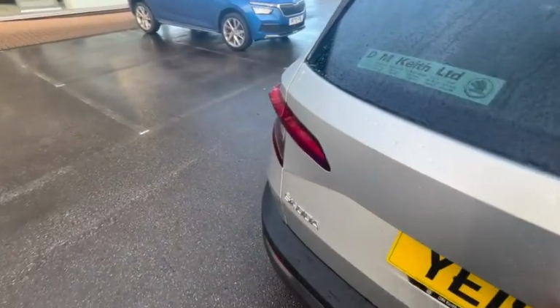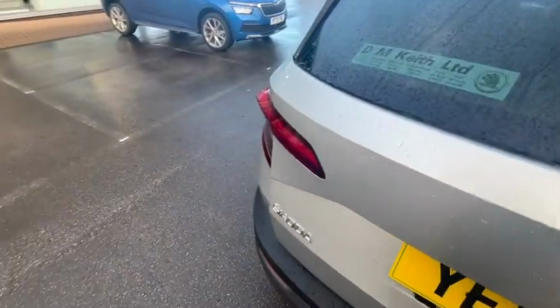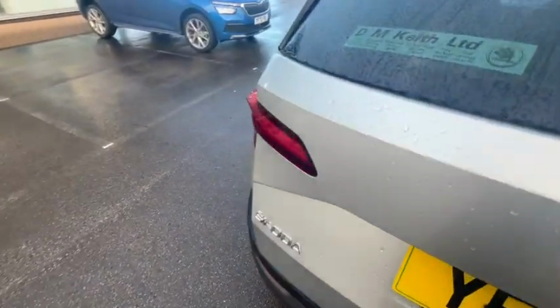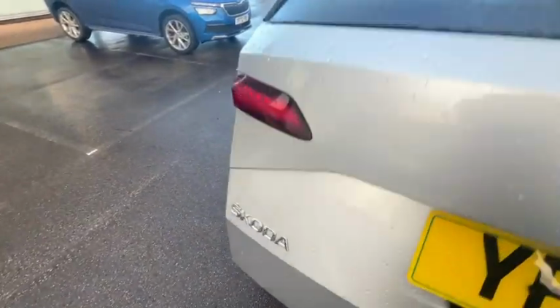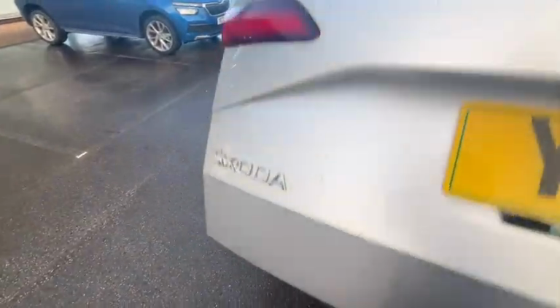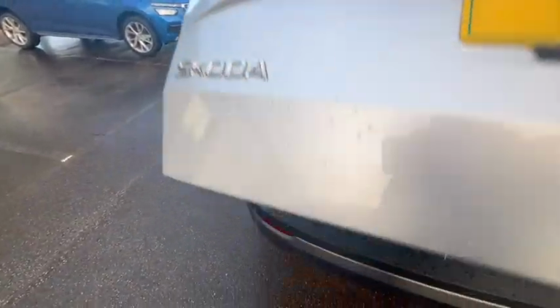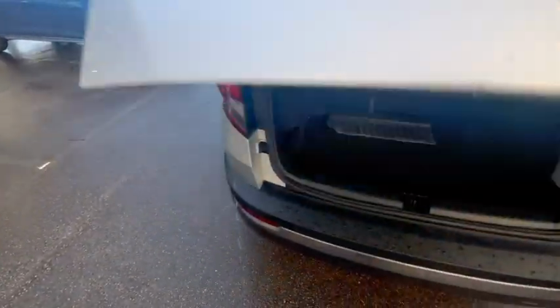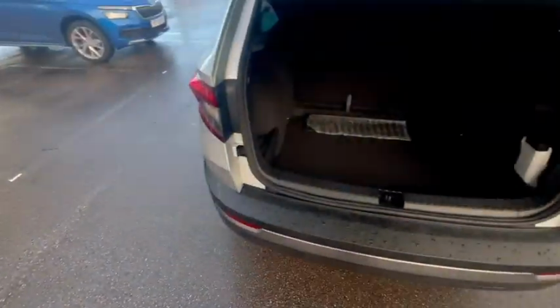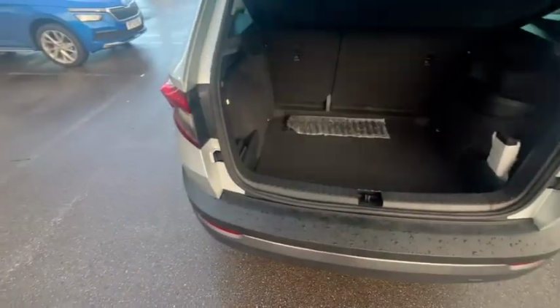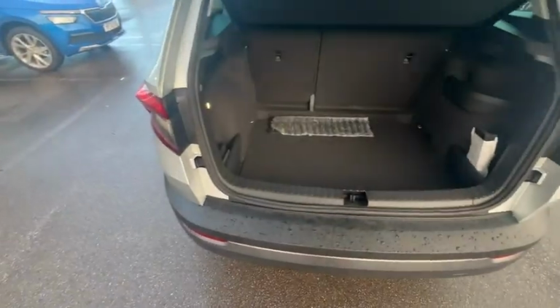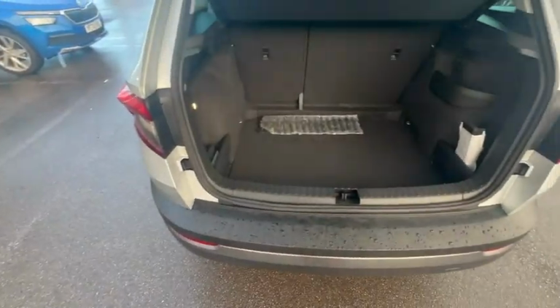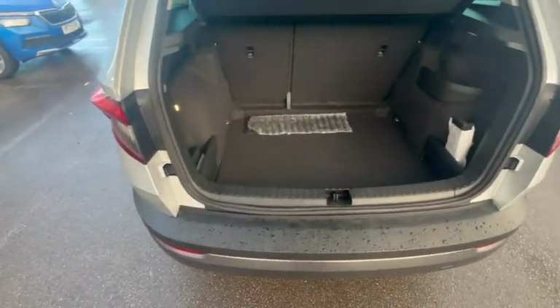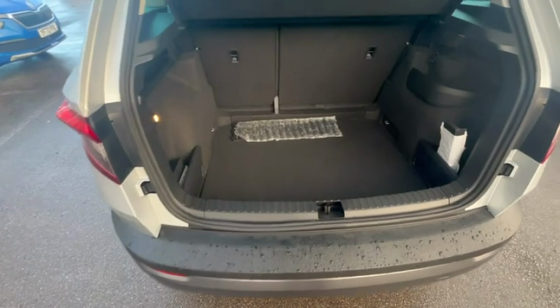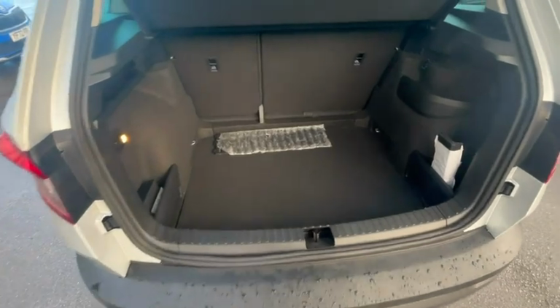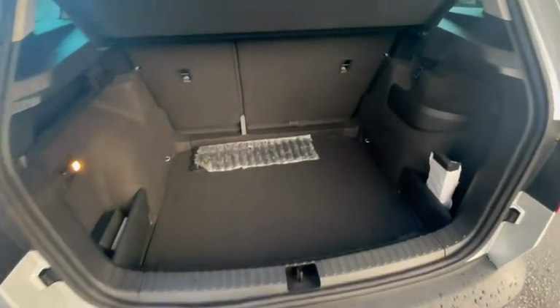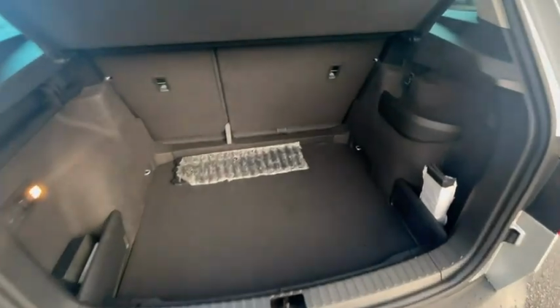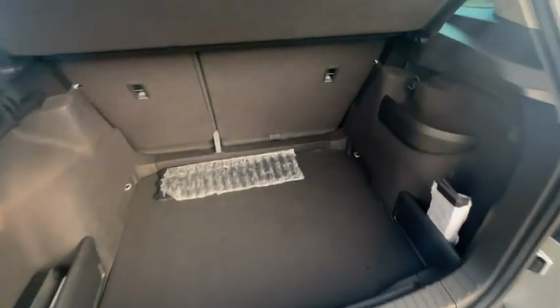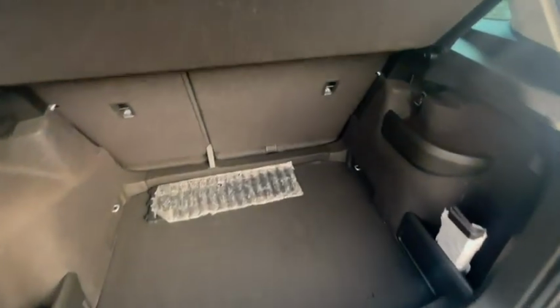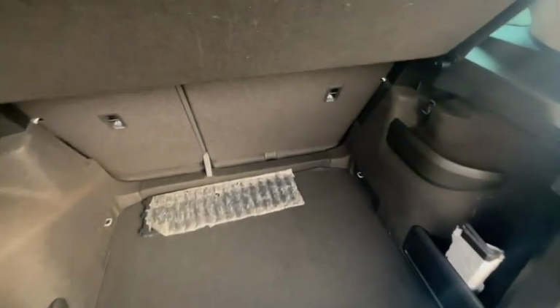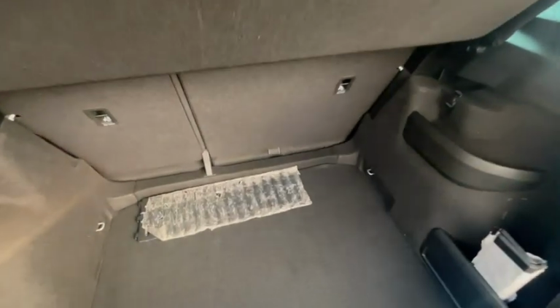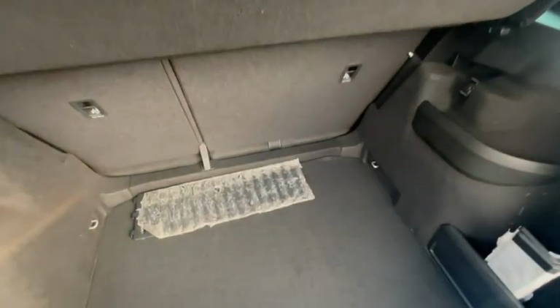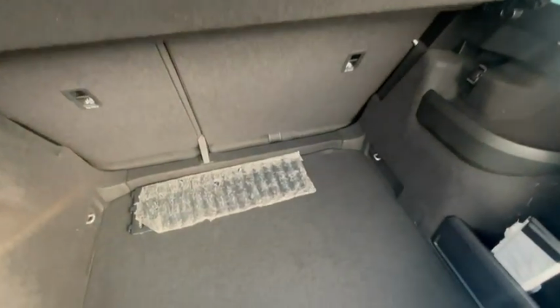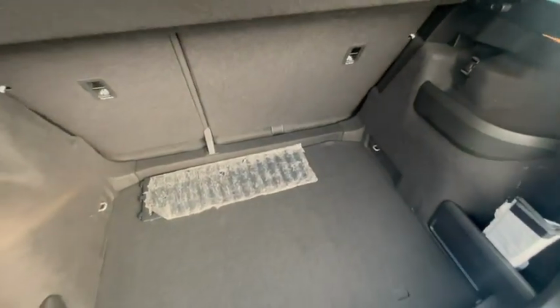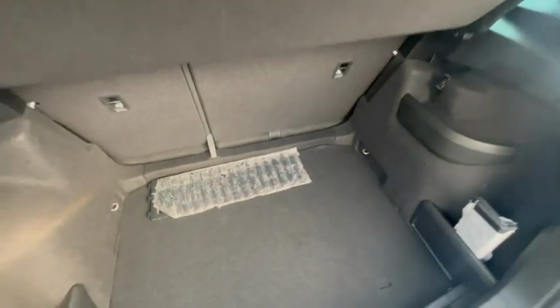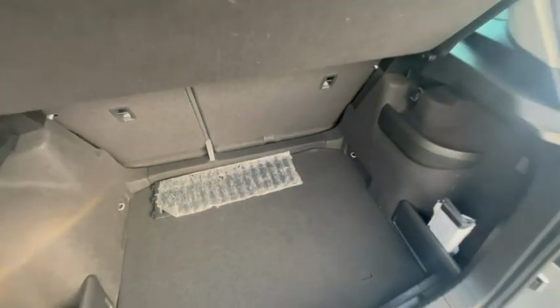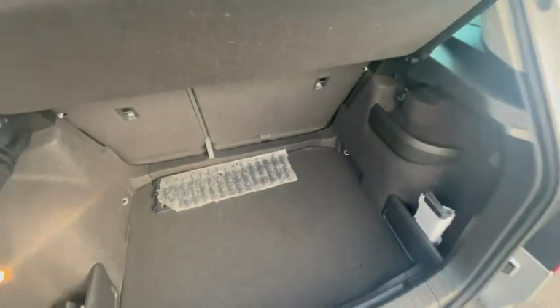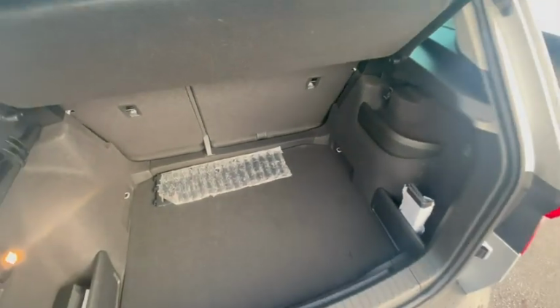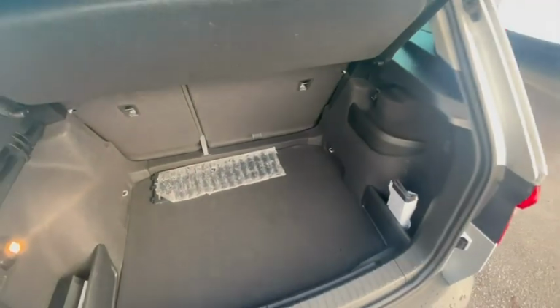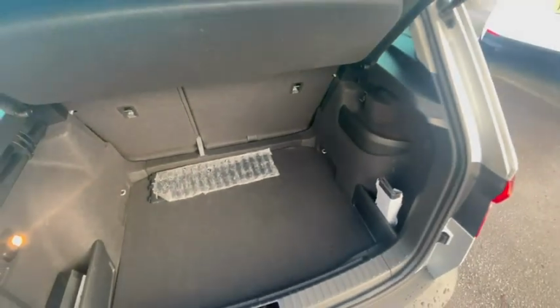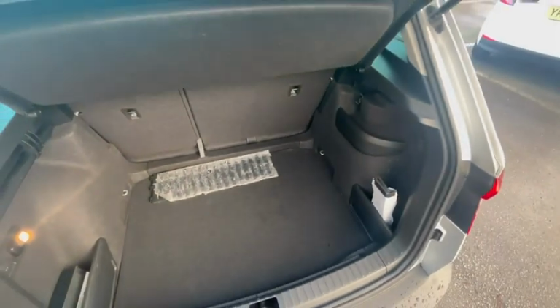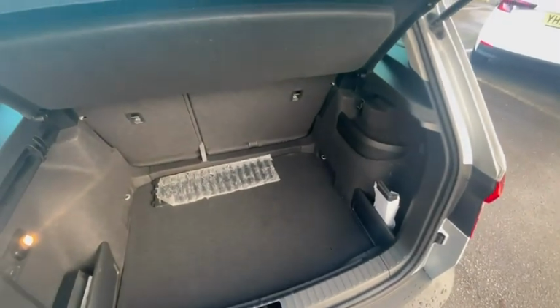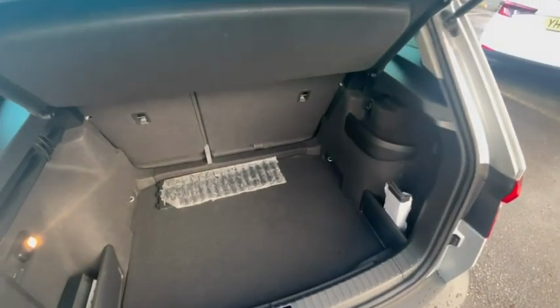In the boot we have a very good boot space, perfect for a family, for a pram, or anything else.